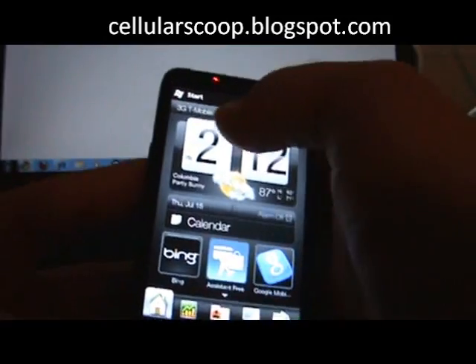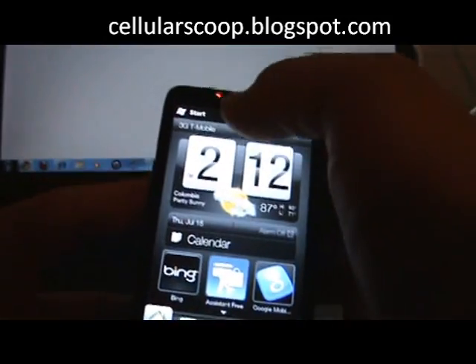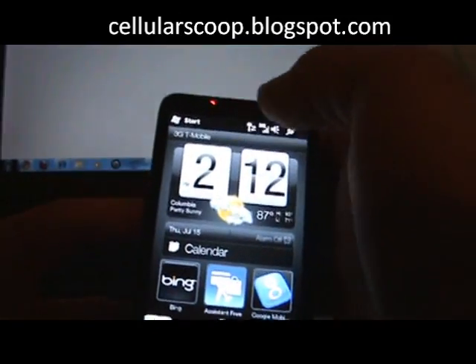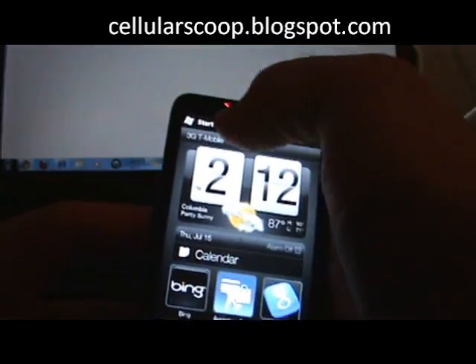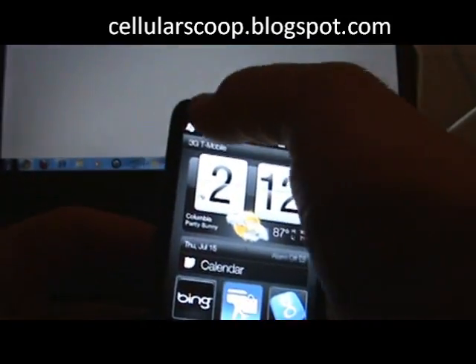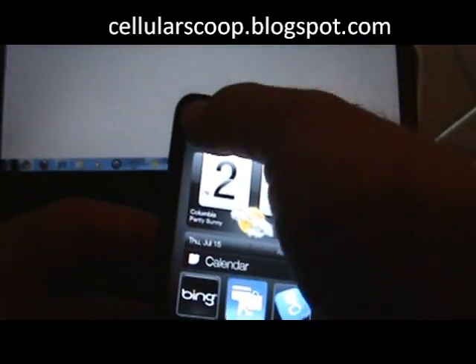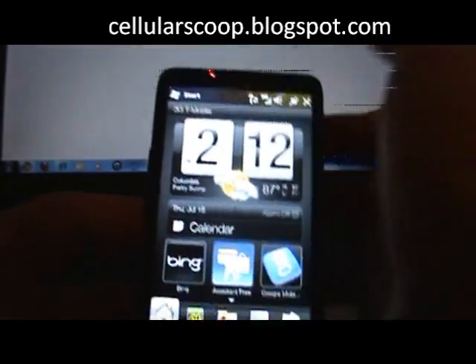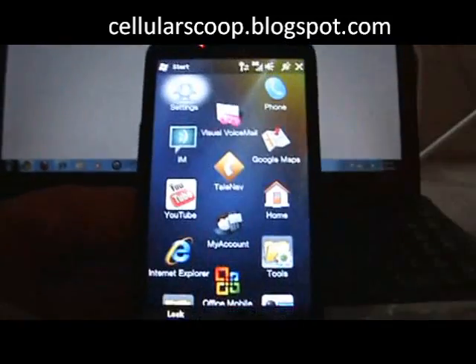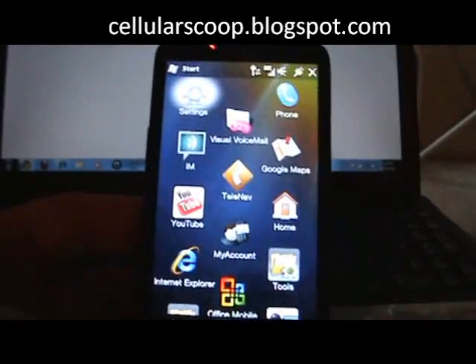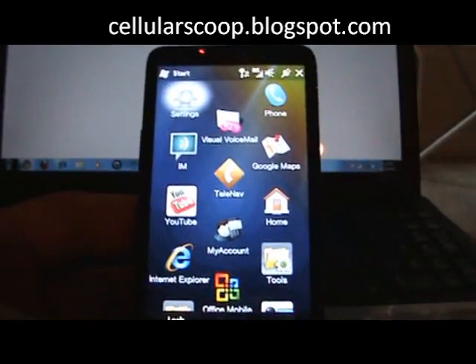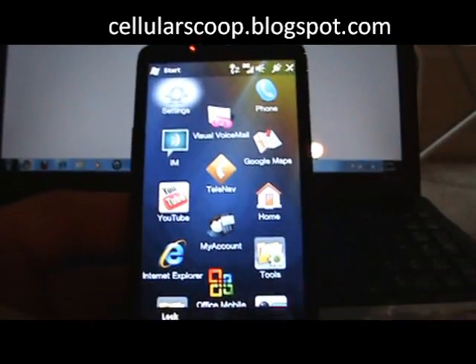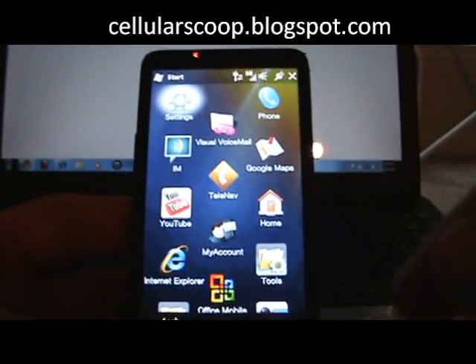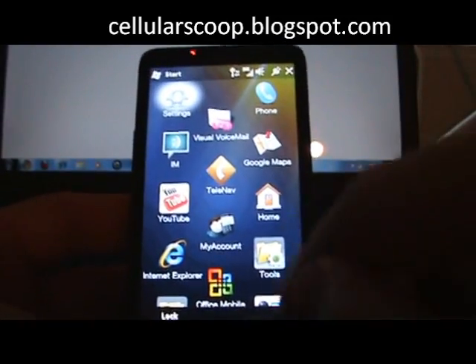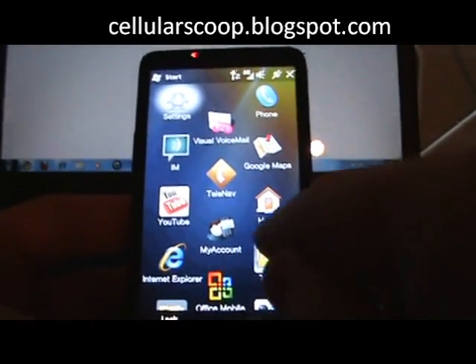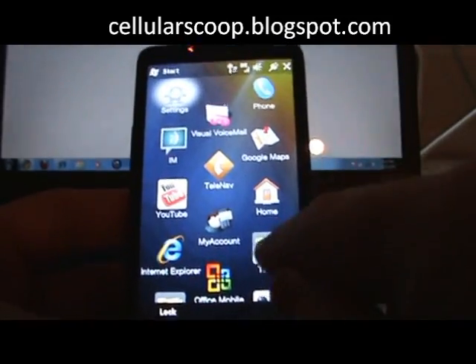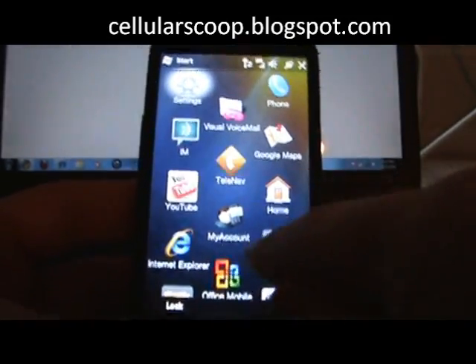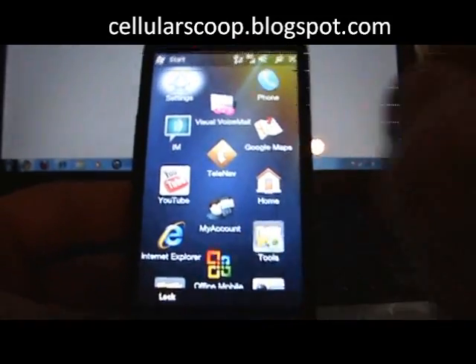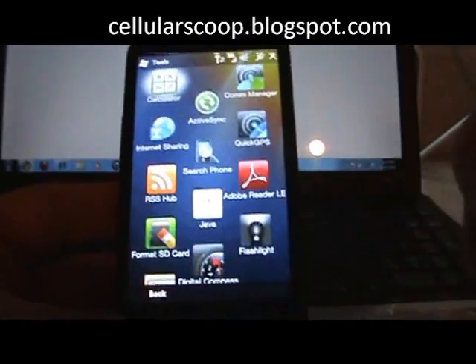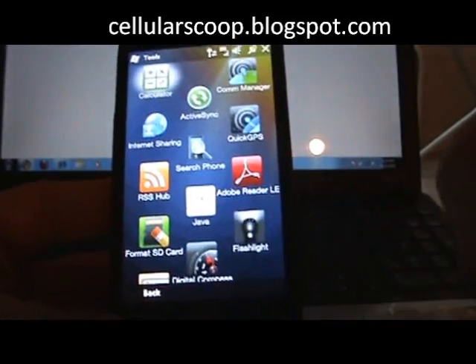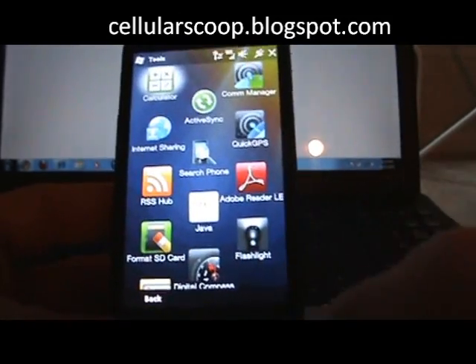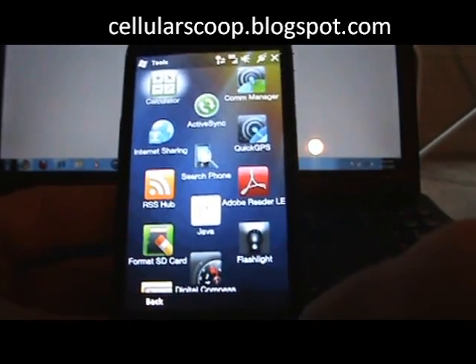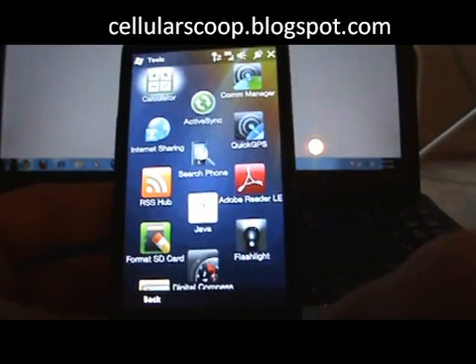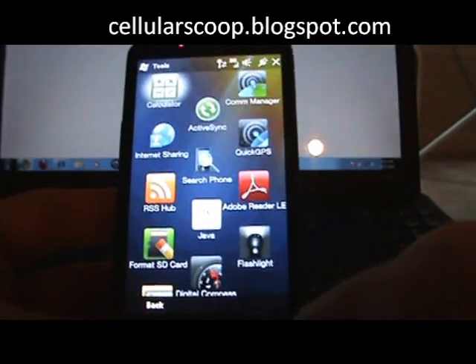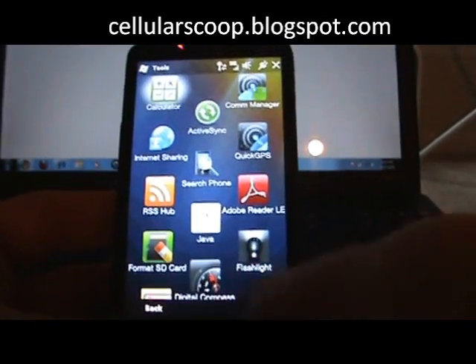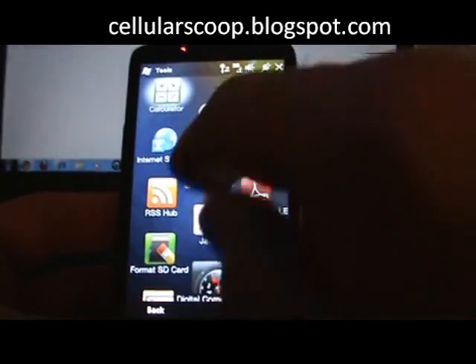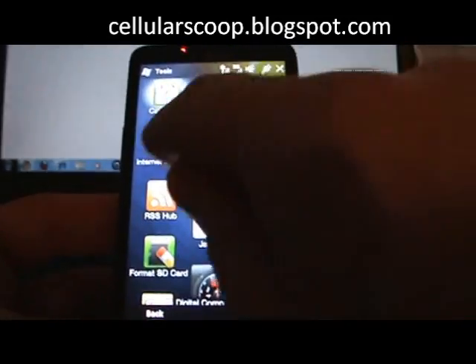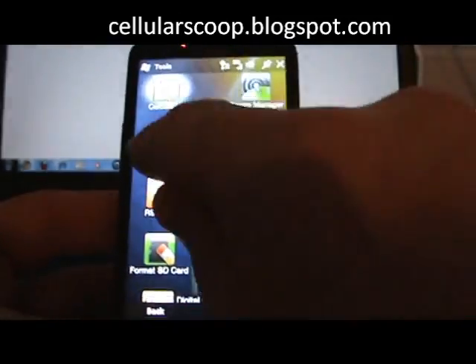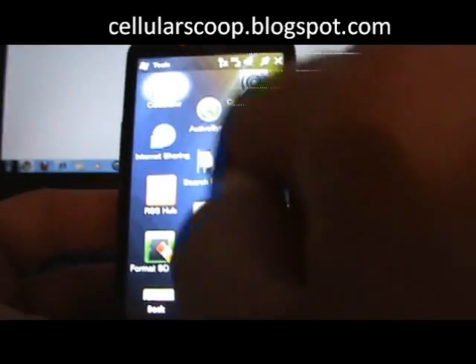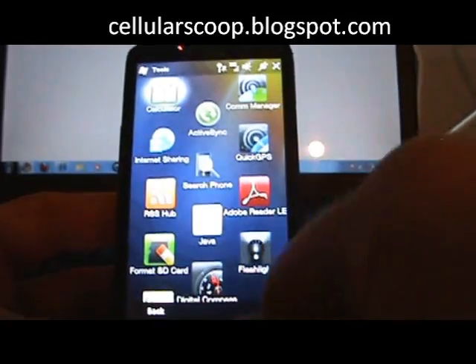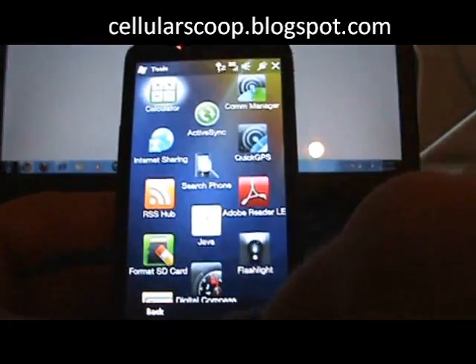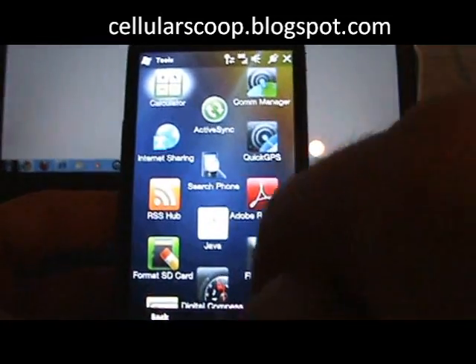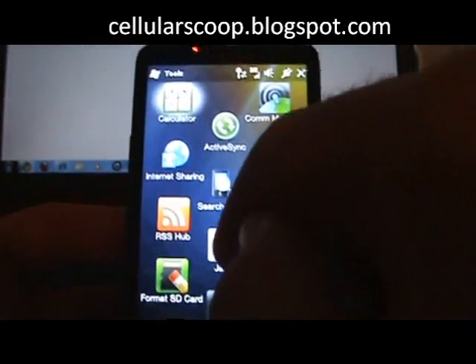All you're going to do is go into your start menu, go into your tools, then you're going to go into internet sharing.